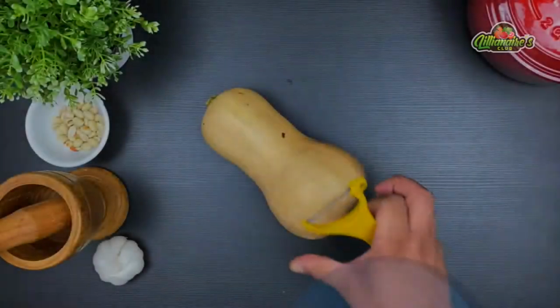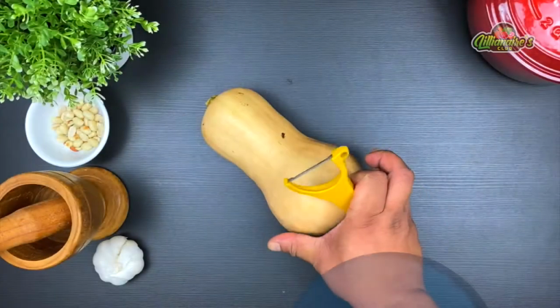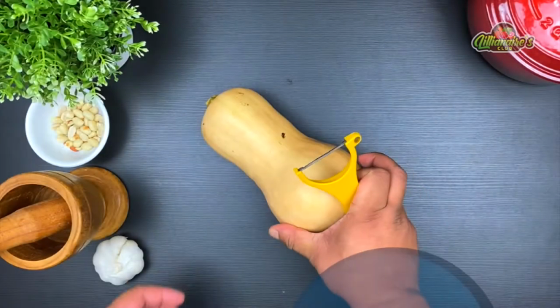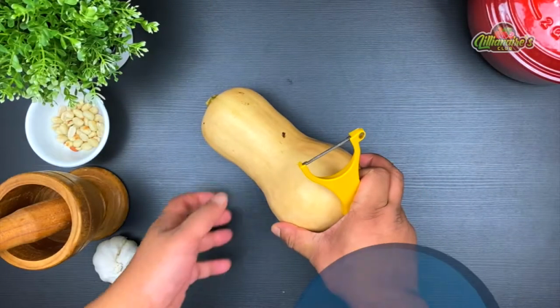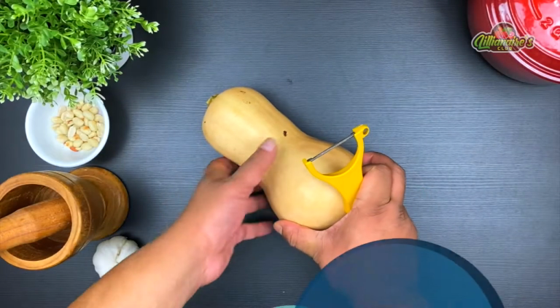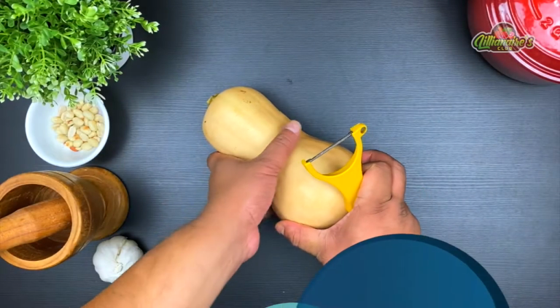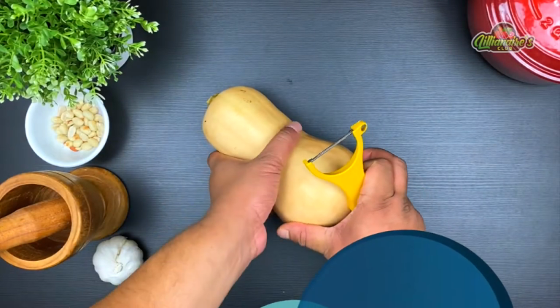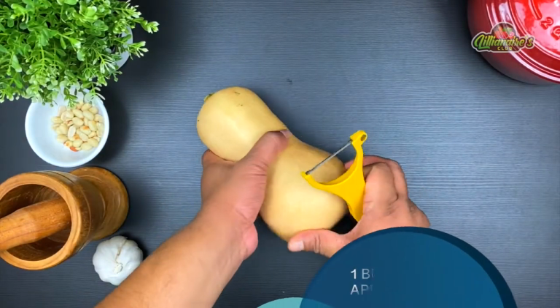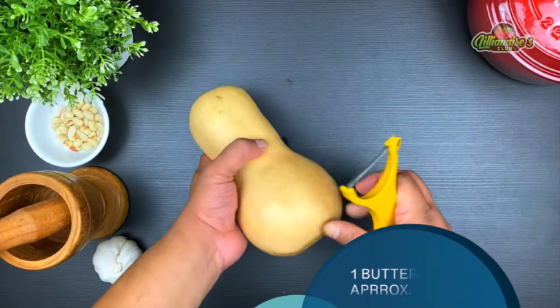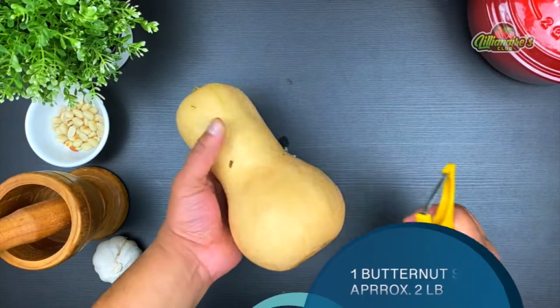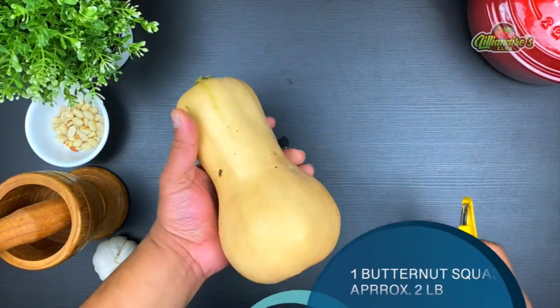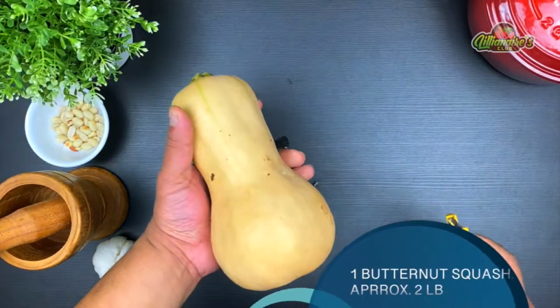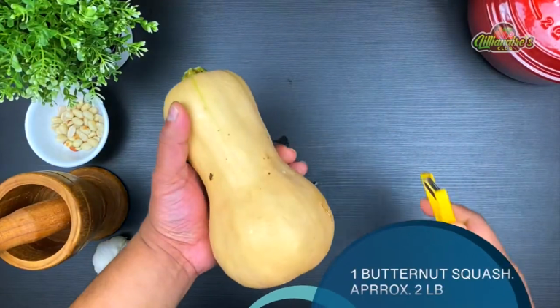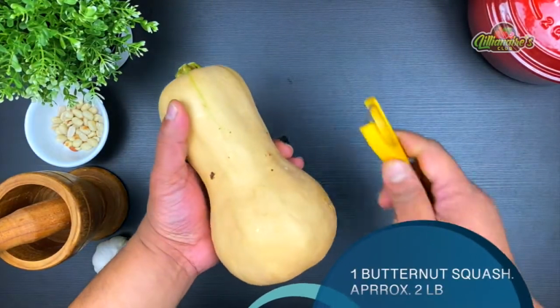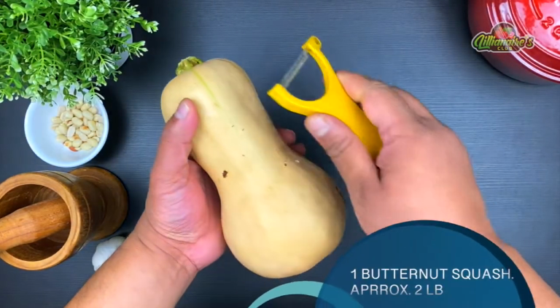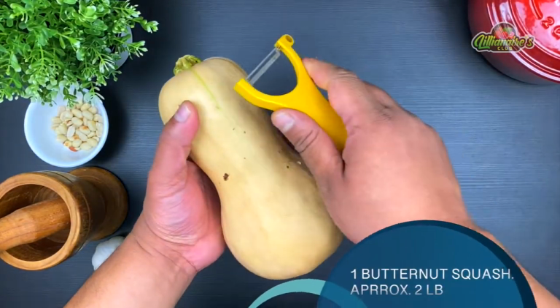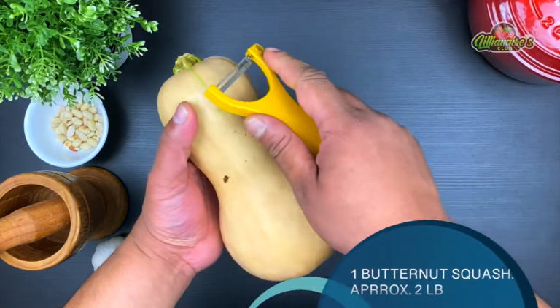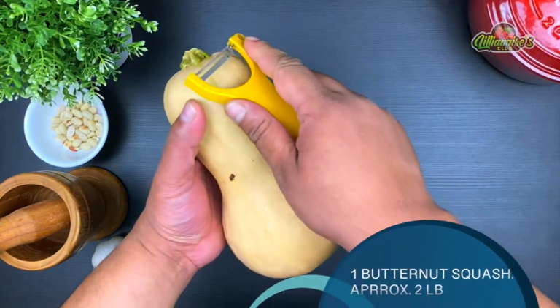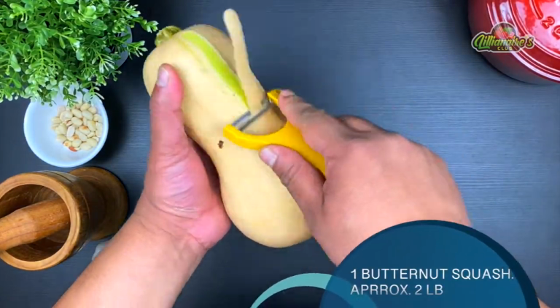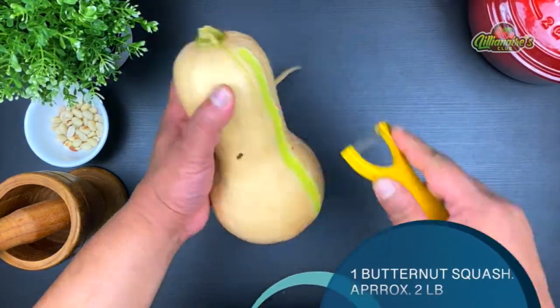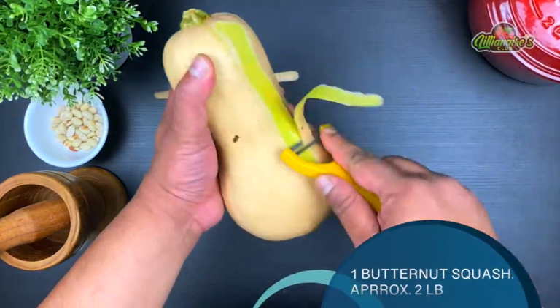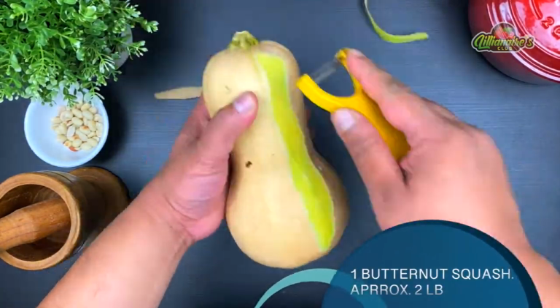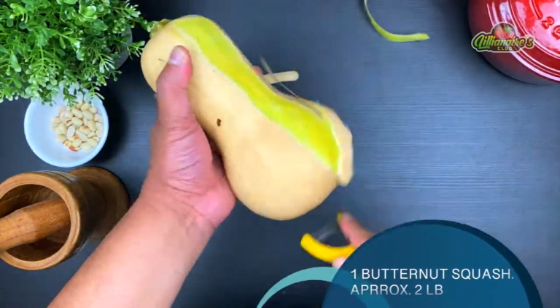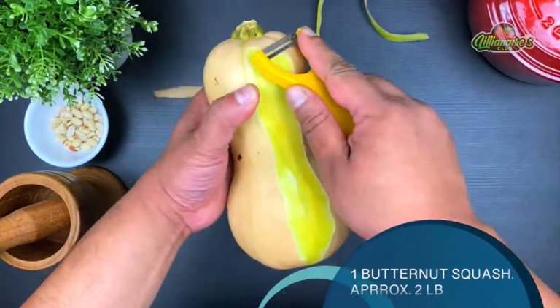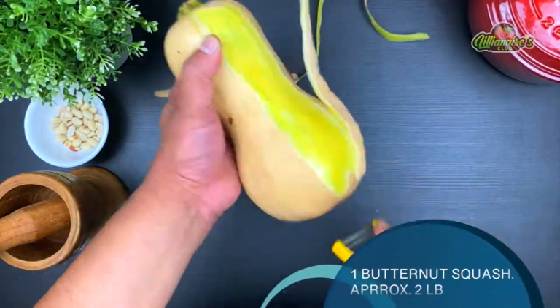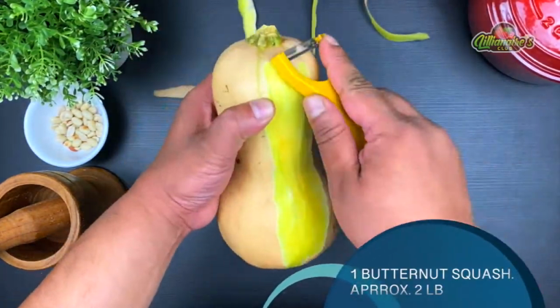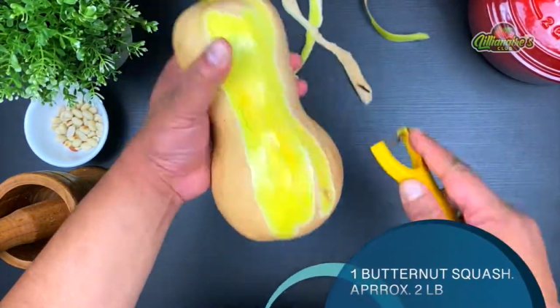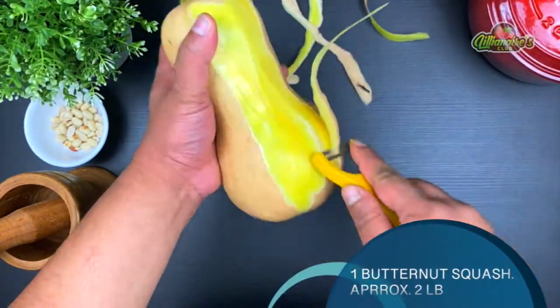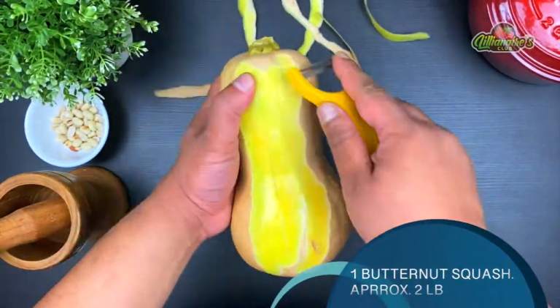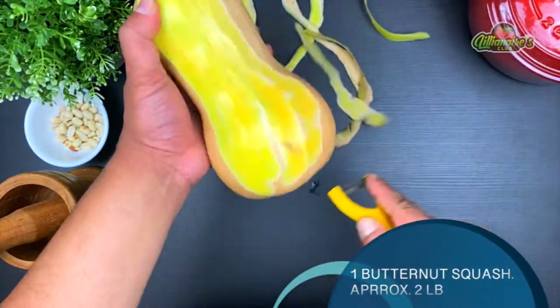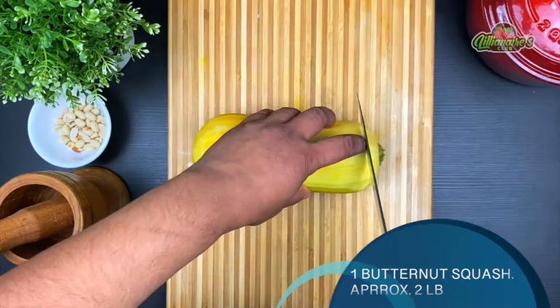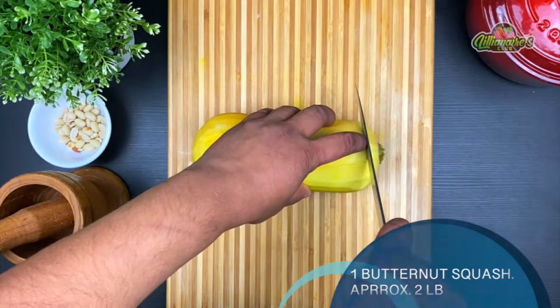For this recipe we will need a medium-sized butternut squash, approximately 2 pounds in weight.